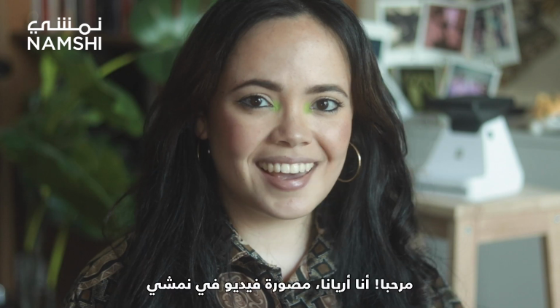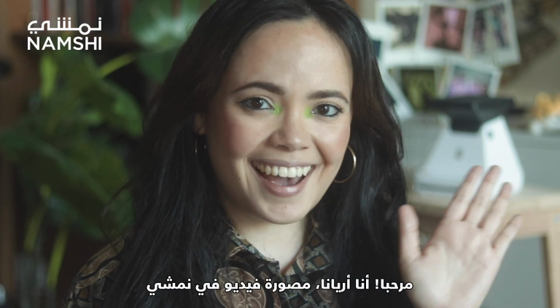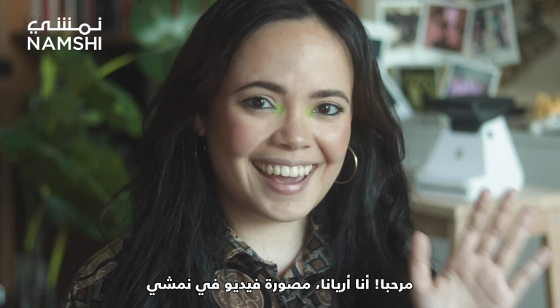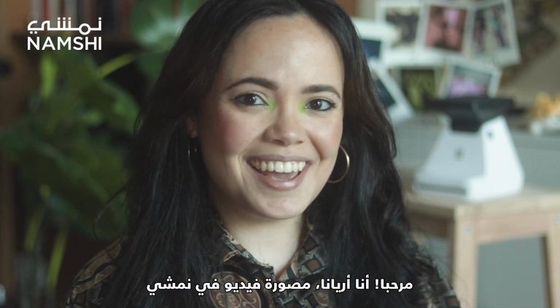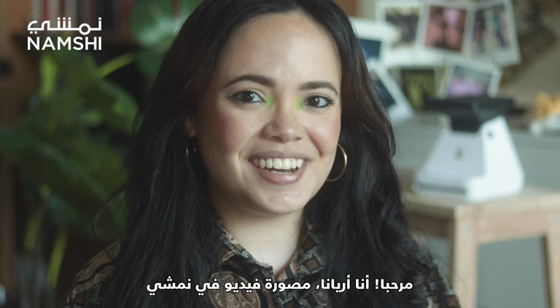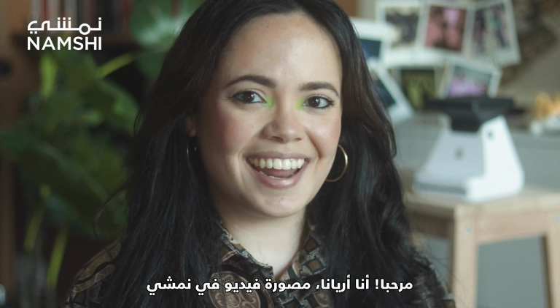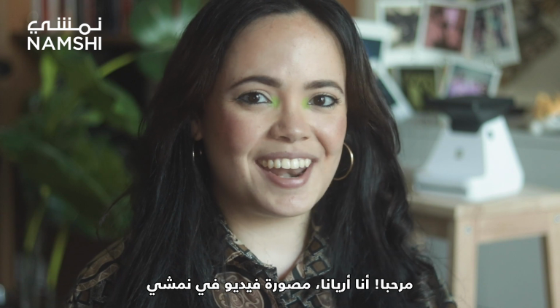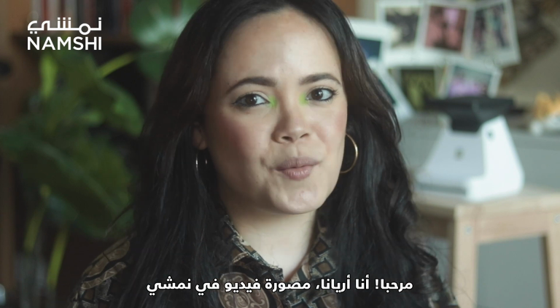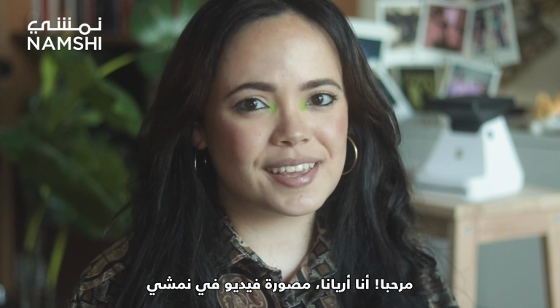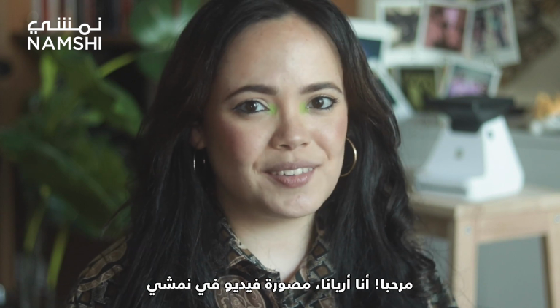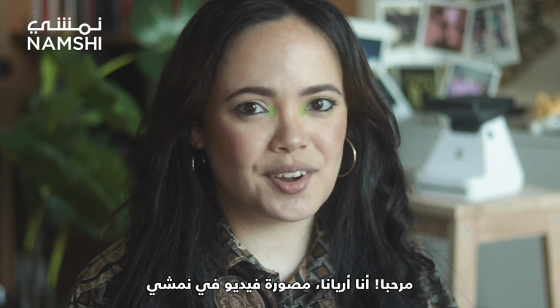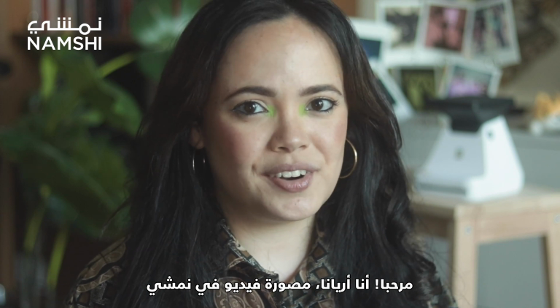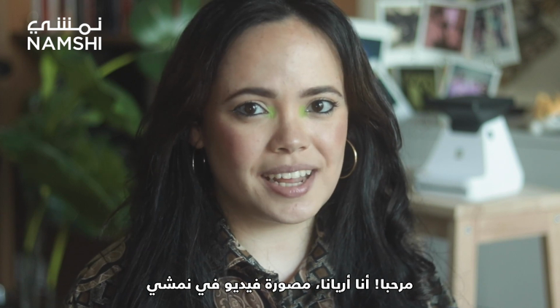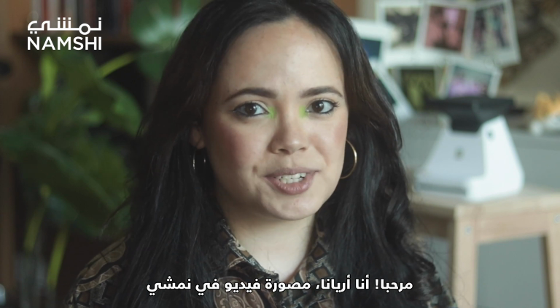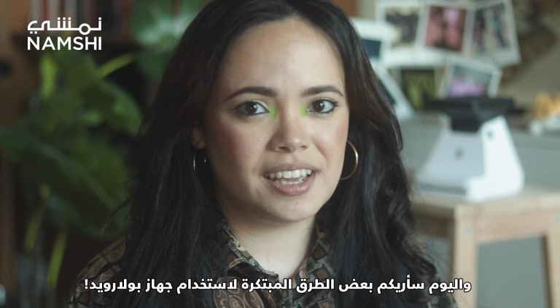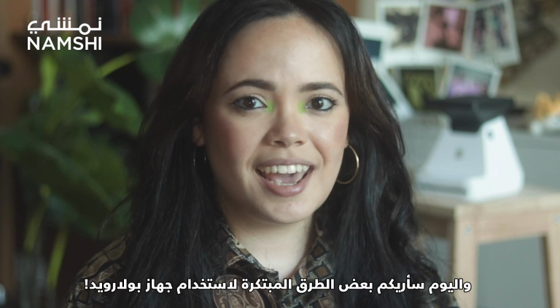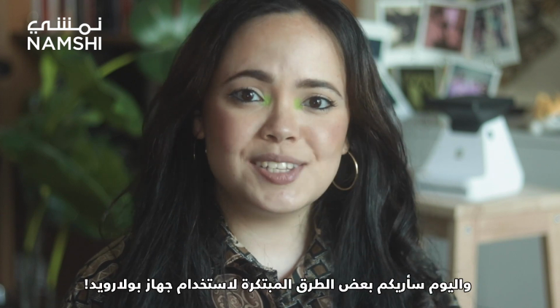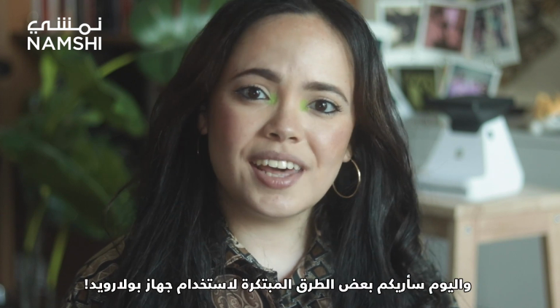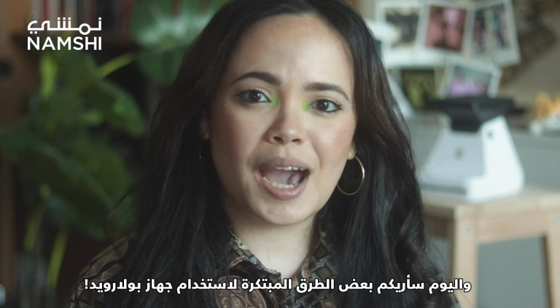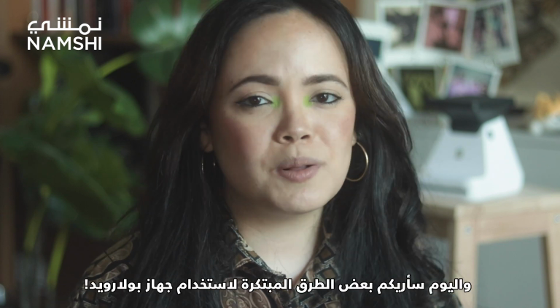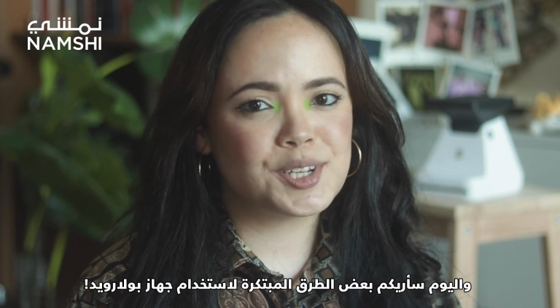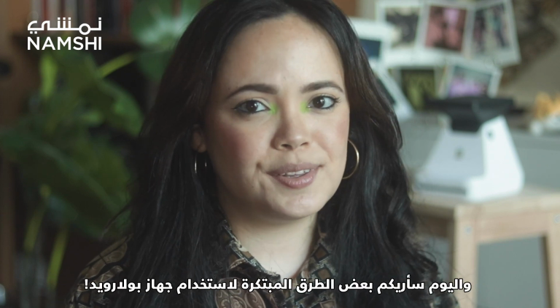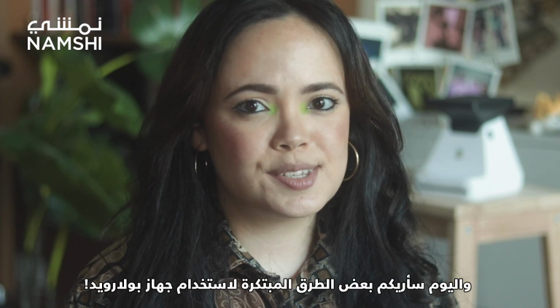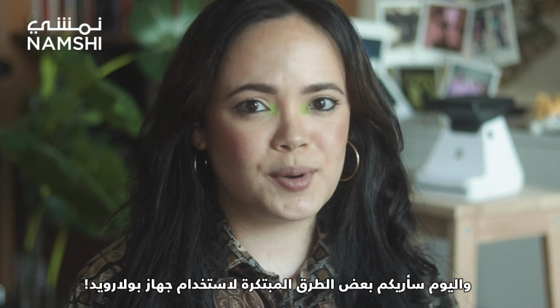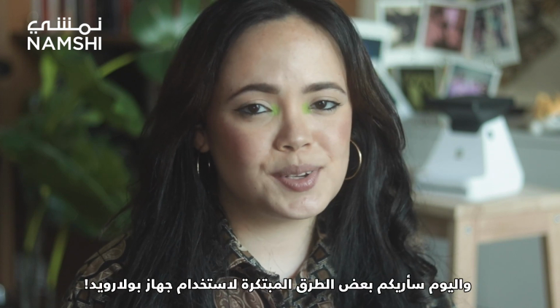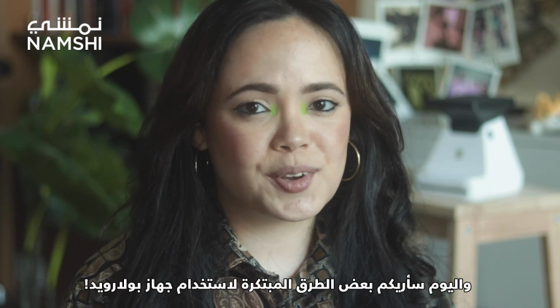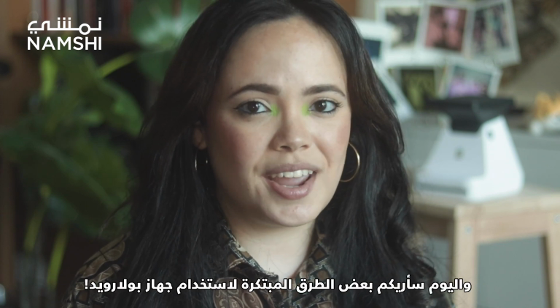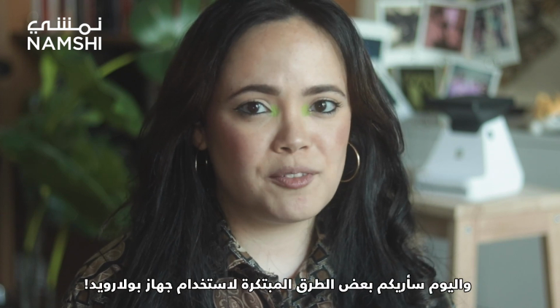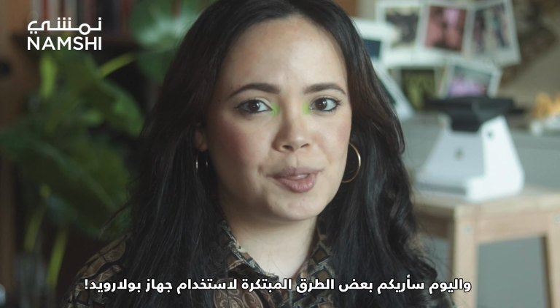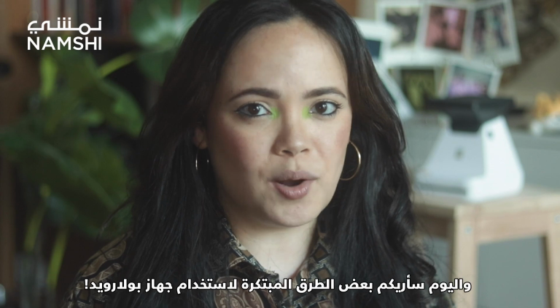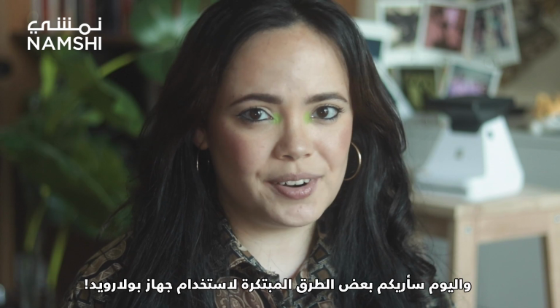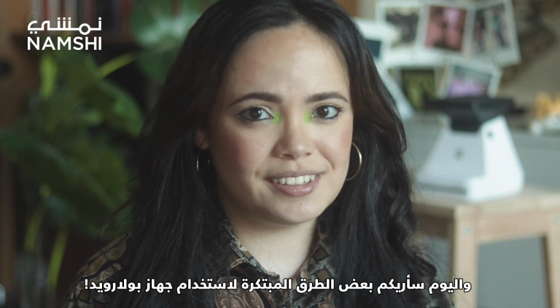Hi, I am Arianna and I work as a videographer at Damsi, and today I will be showing you some ways to get creative with Polaroid.